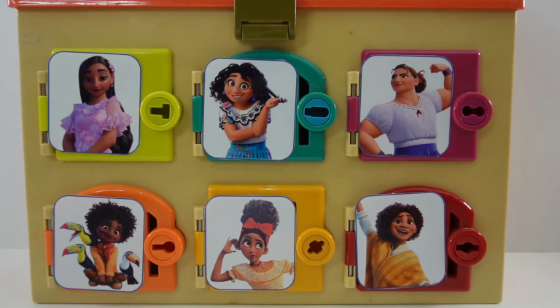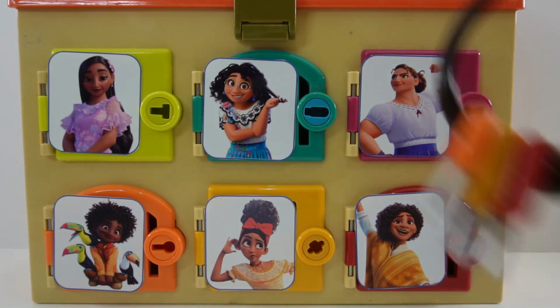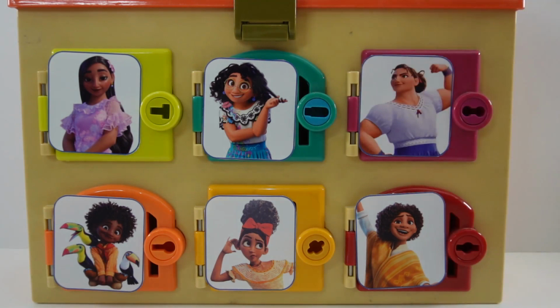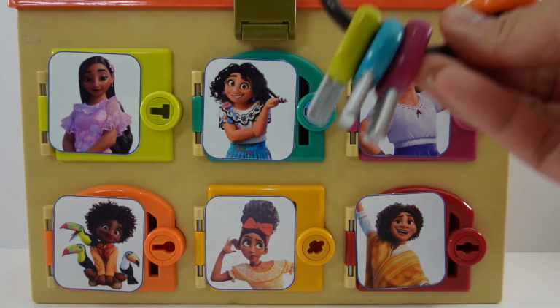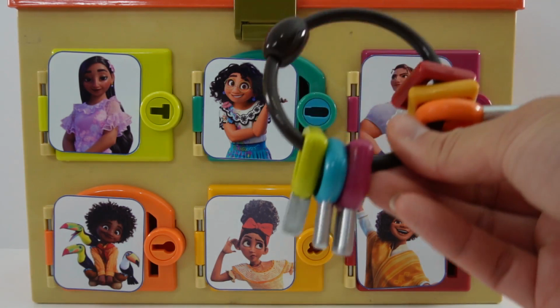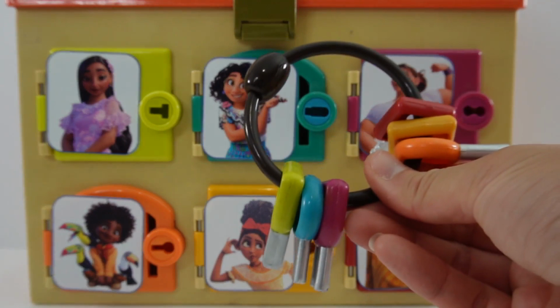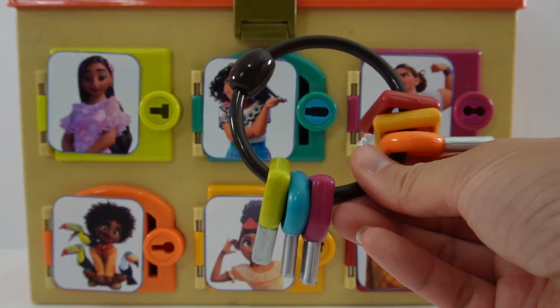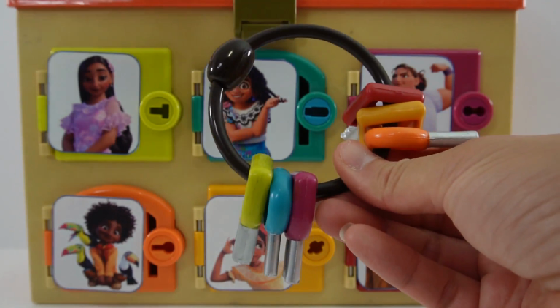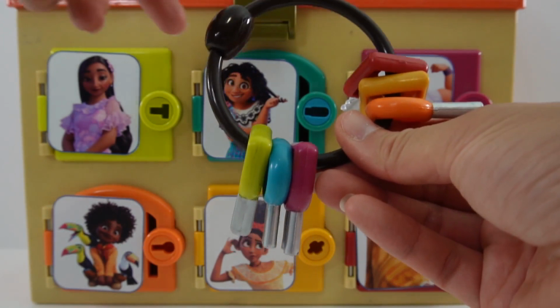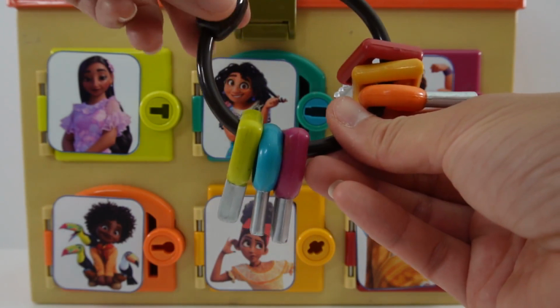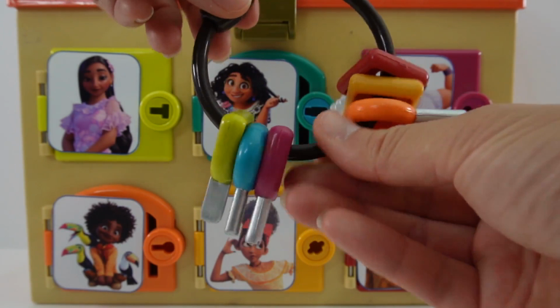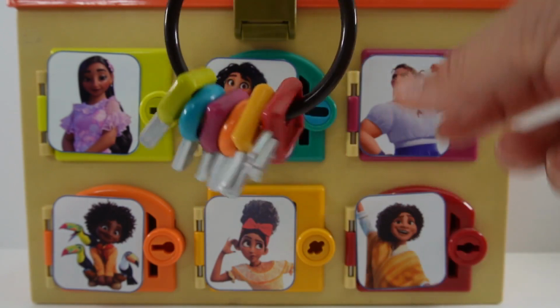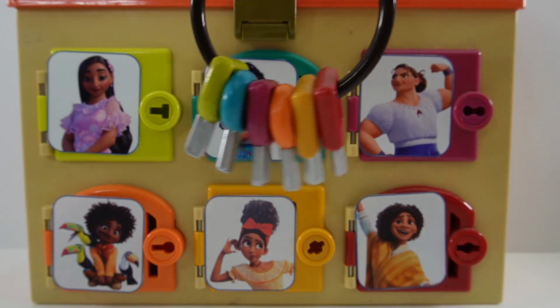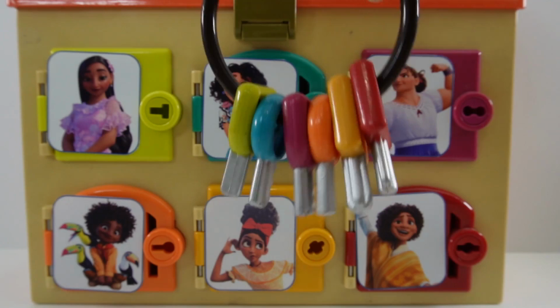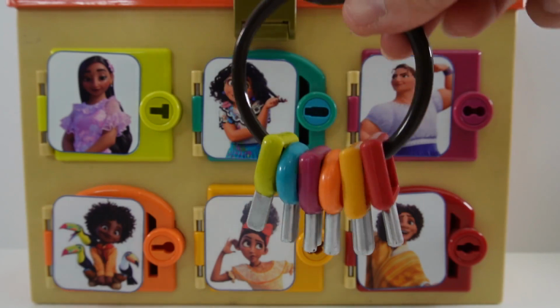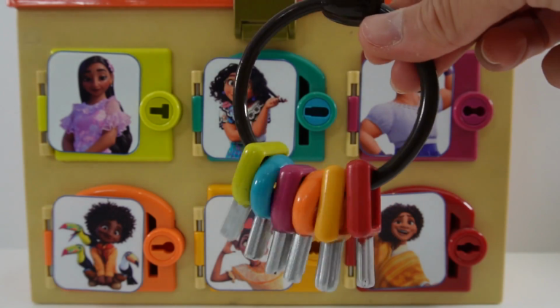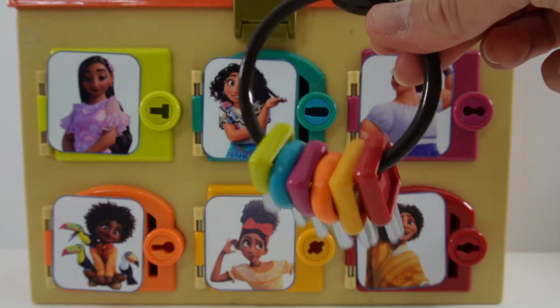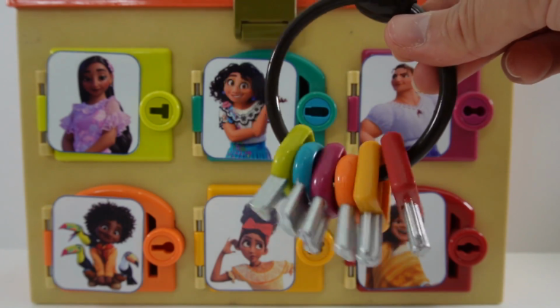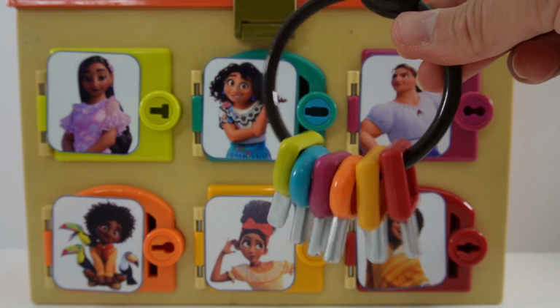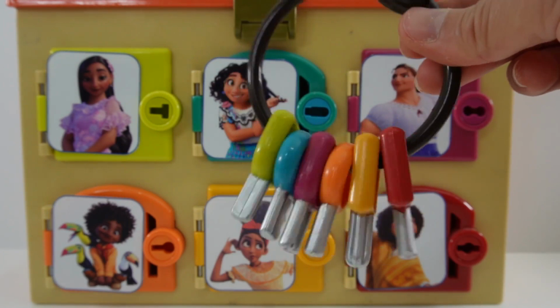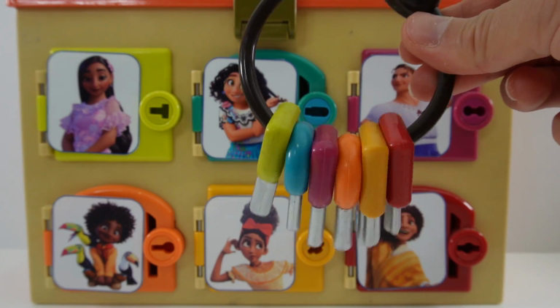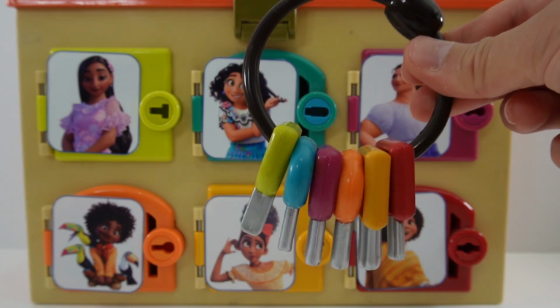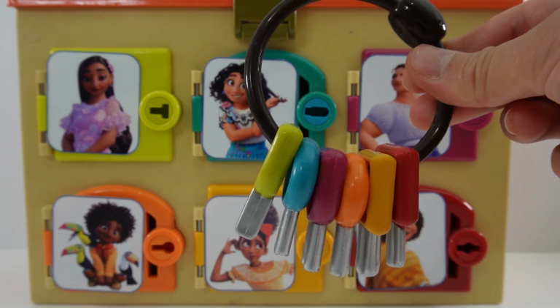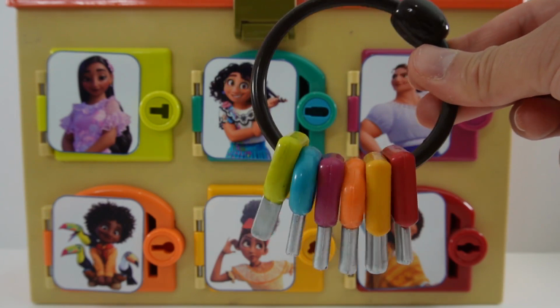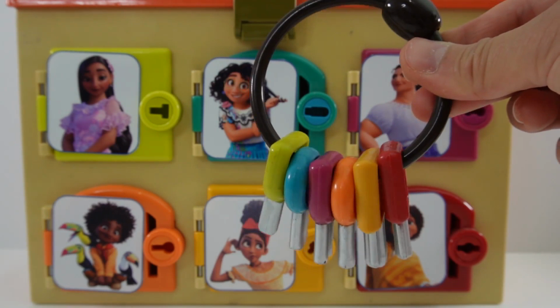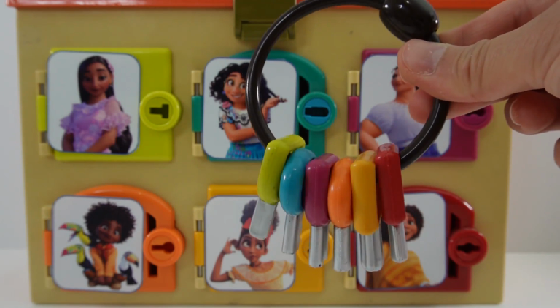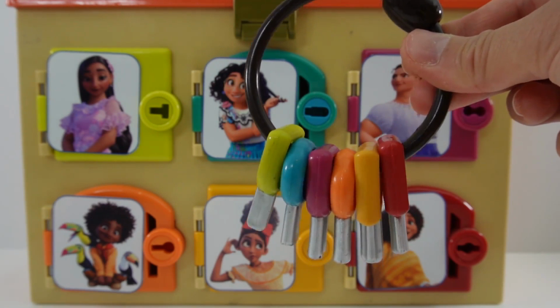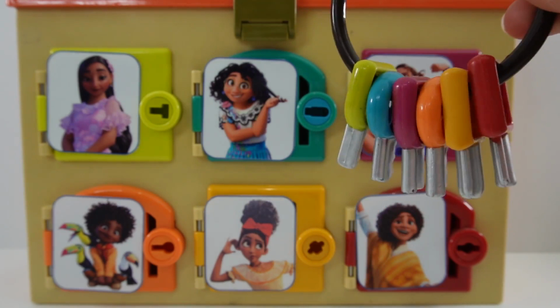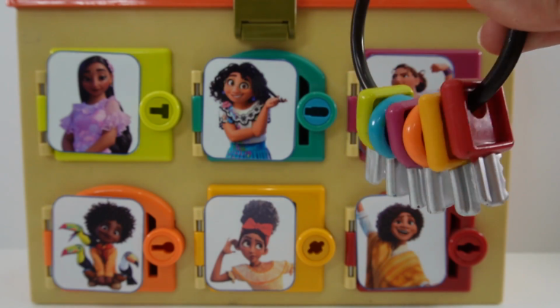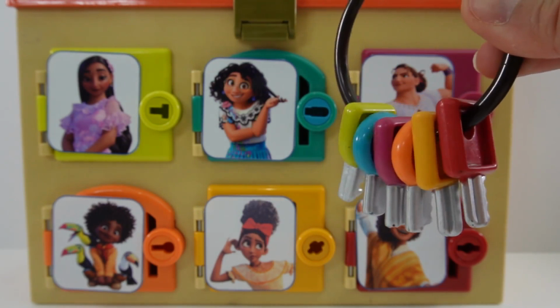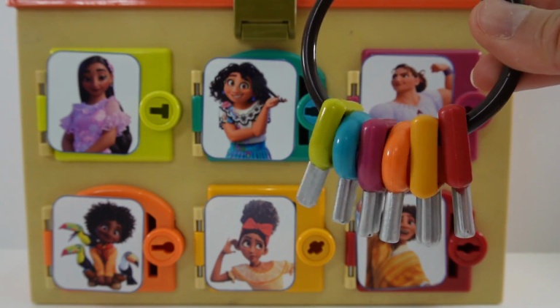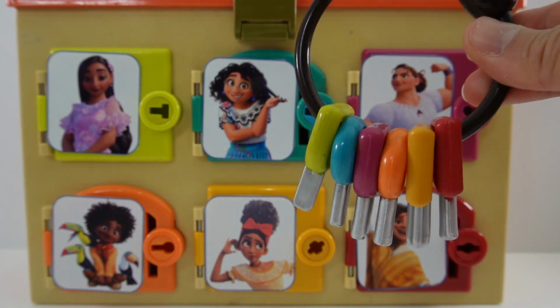Here's our set of keys. To open the doors, we match the keys to the doors. Alright, let's get started.